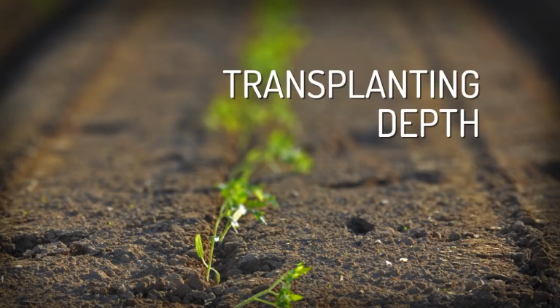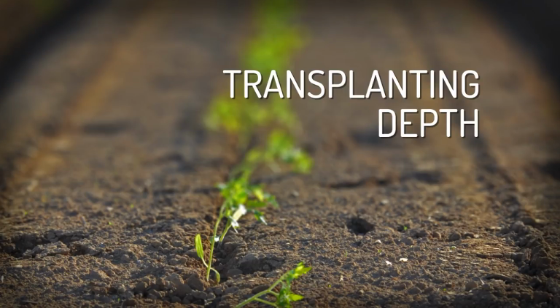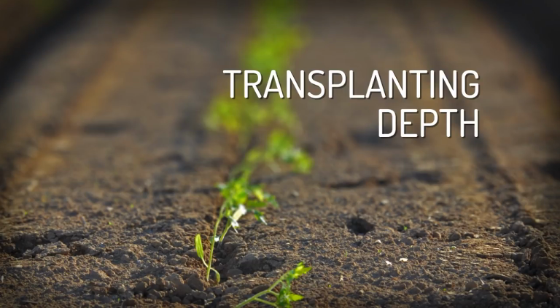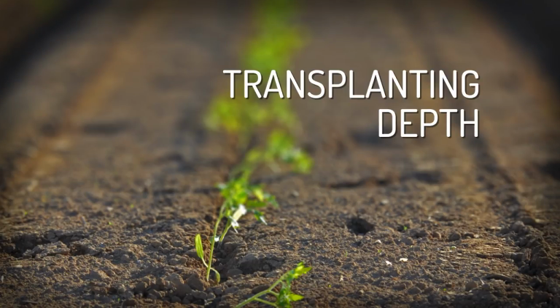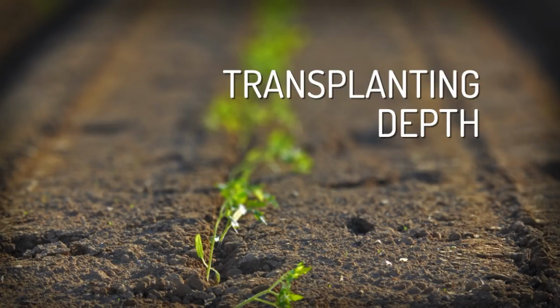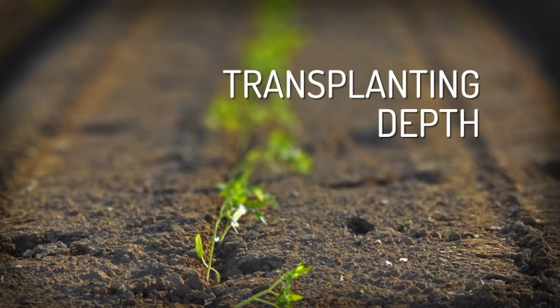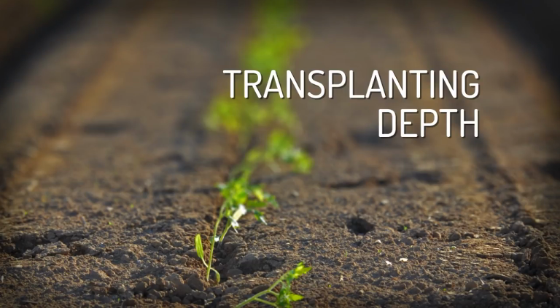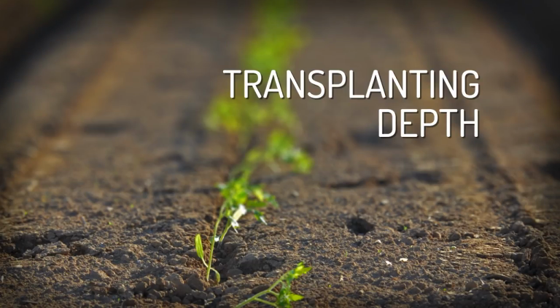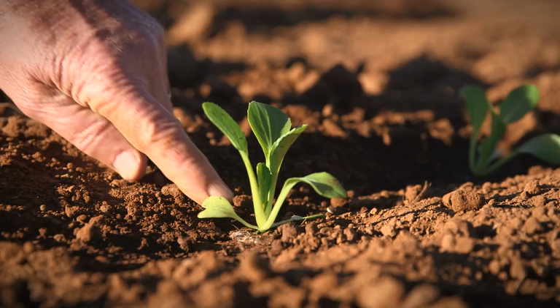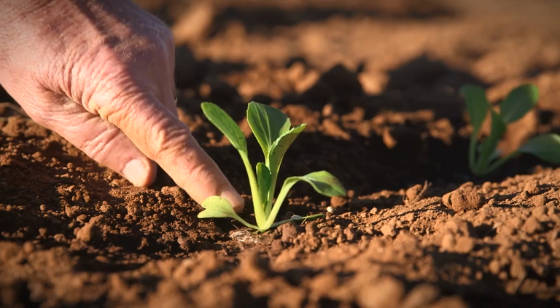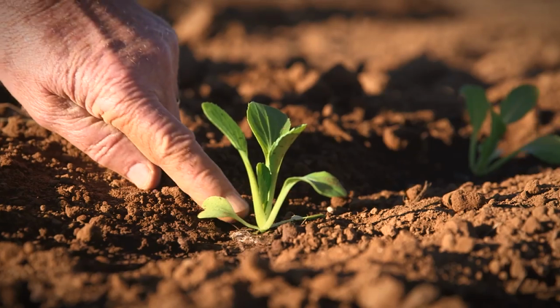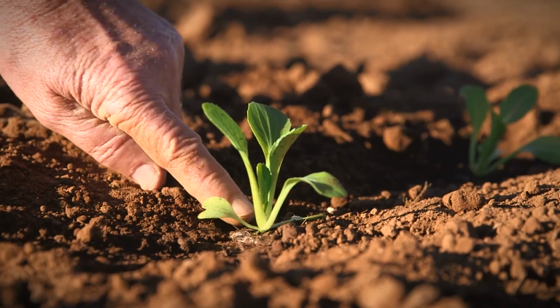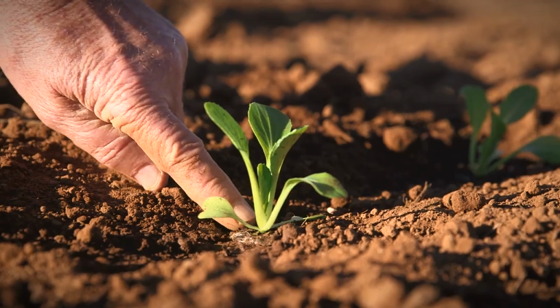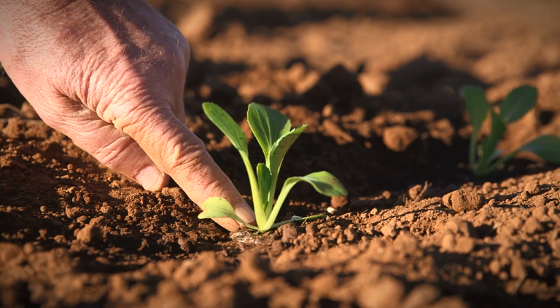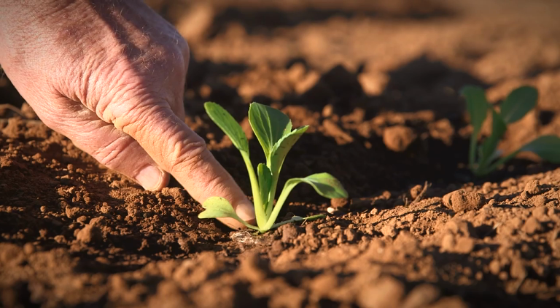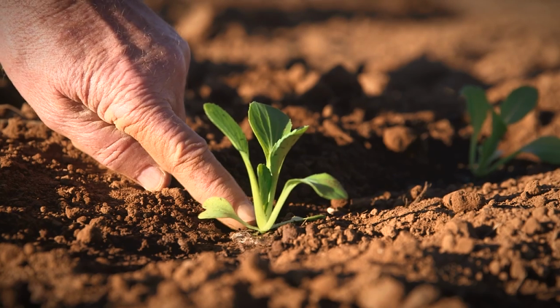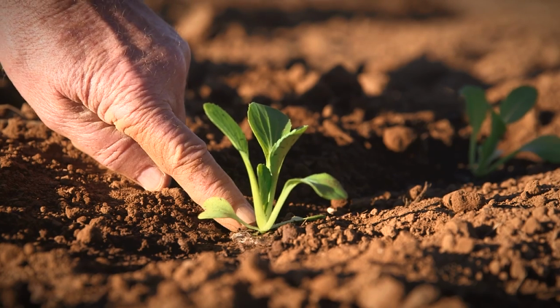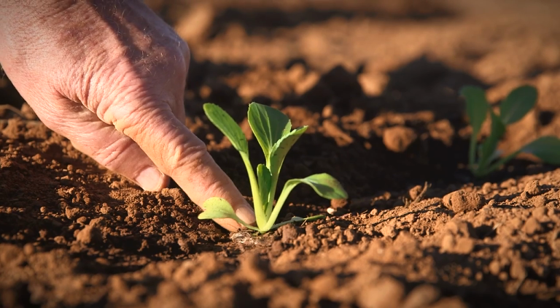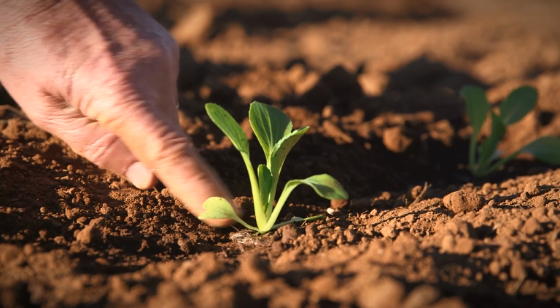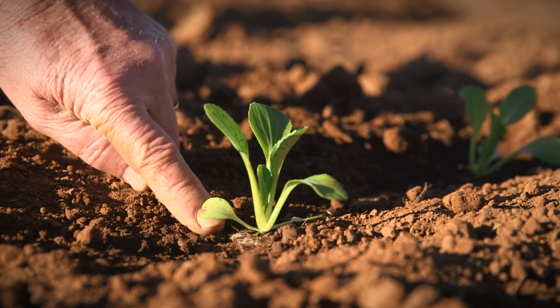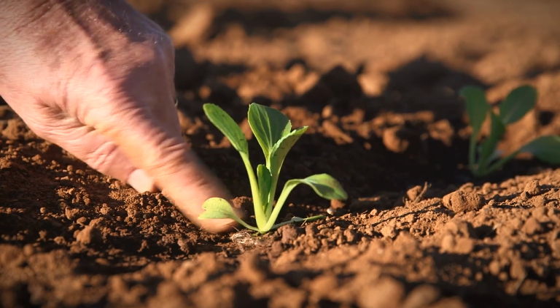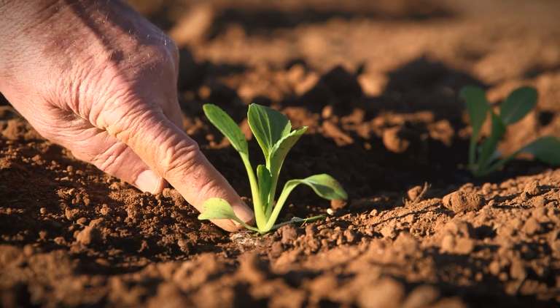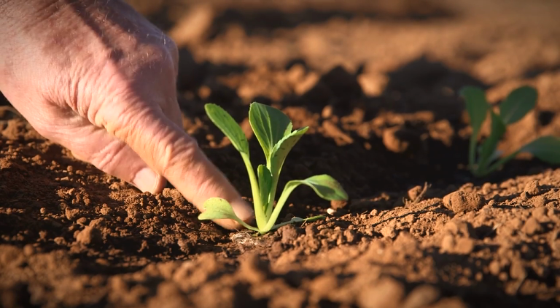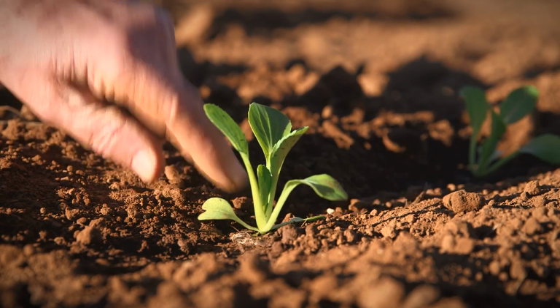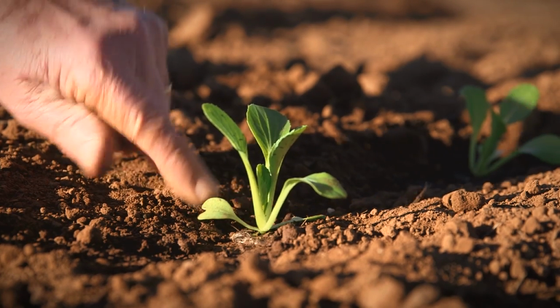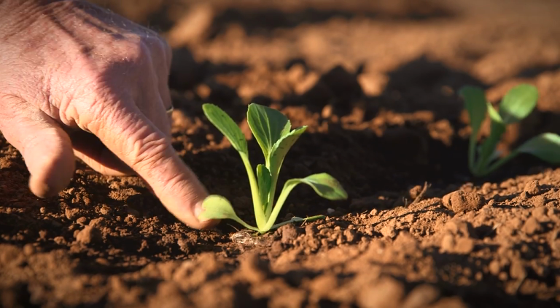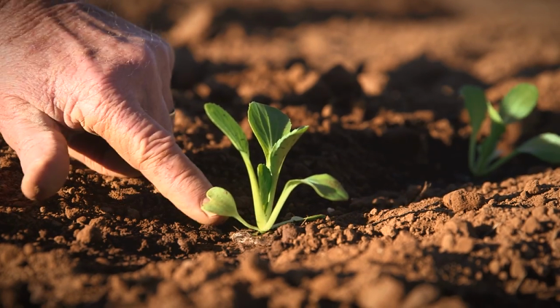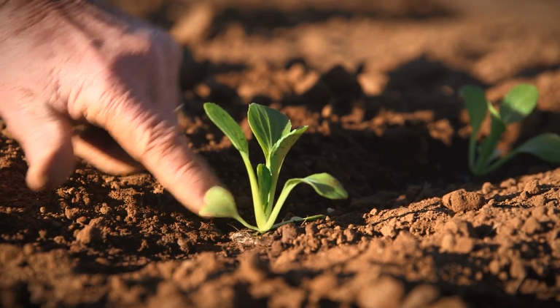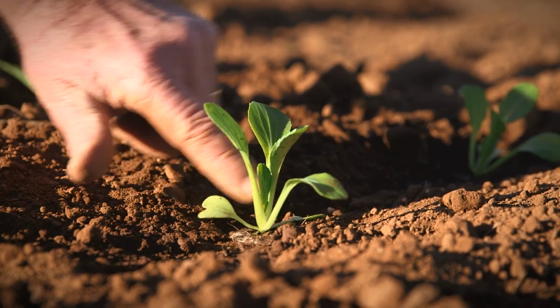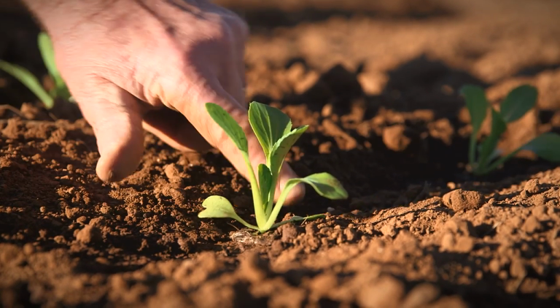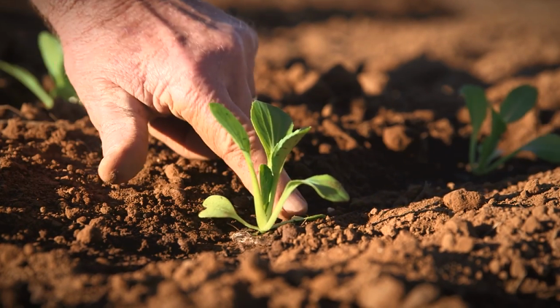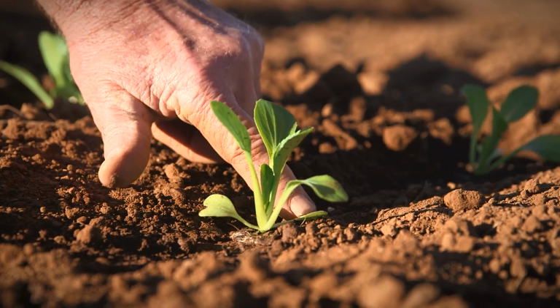The top of the cell needs to be at ground level, and the cotyledons are just above.